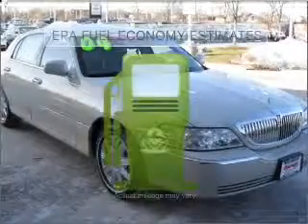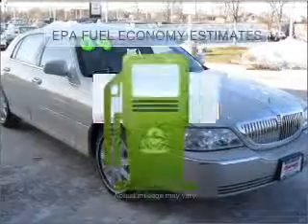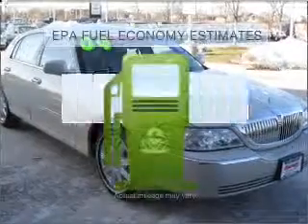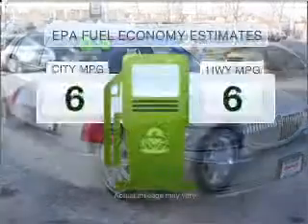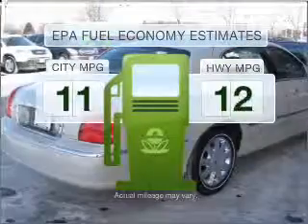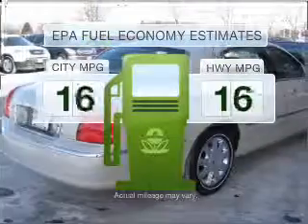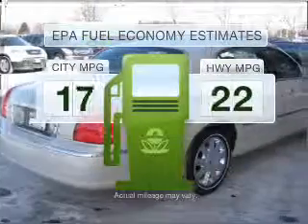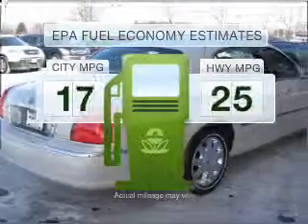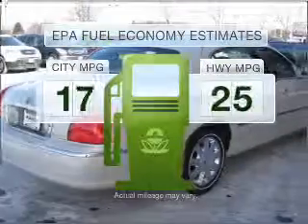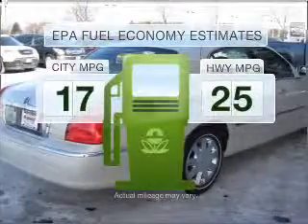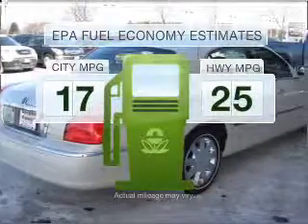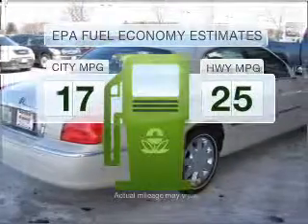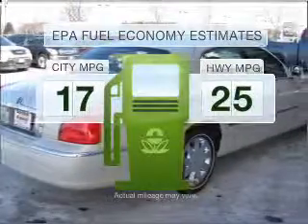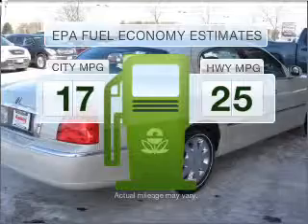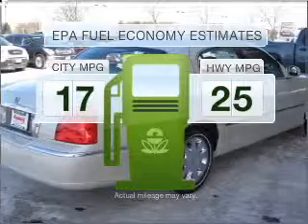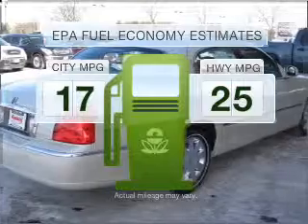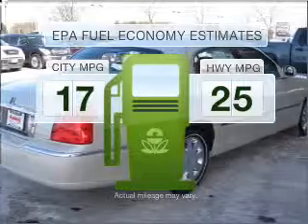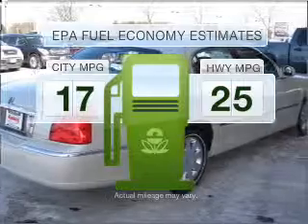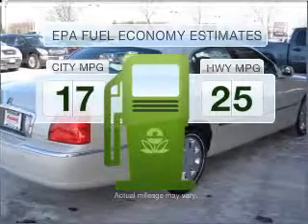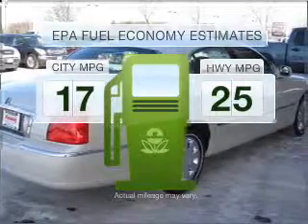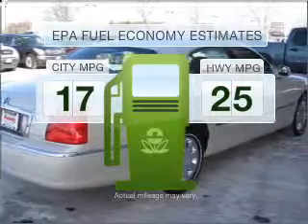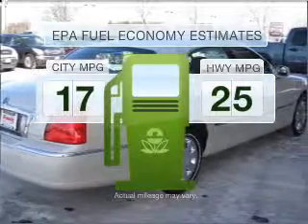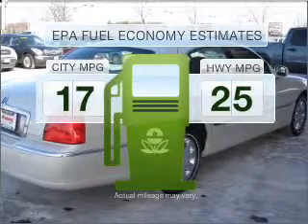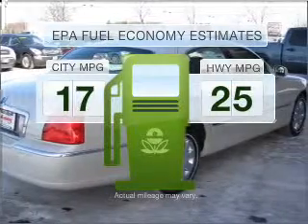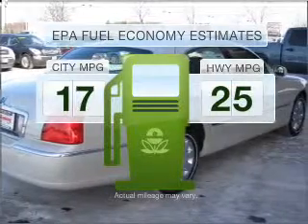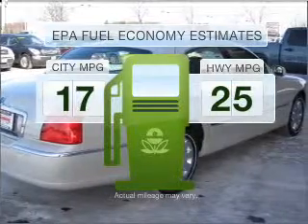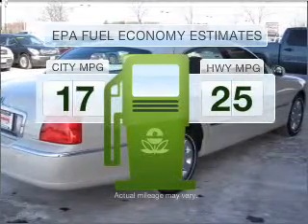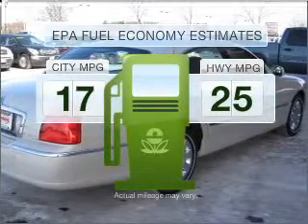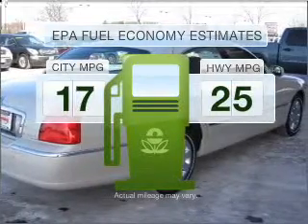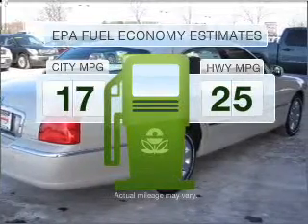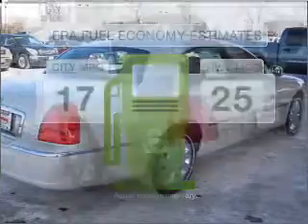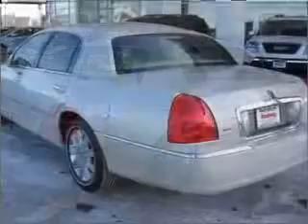Save your money. Make fewer trips to the gas station to fill your gas tank when driving this fuel-efficient vehicle.